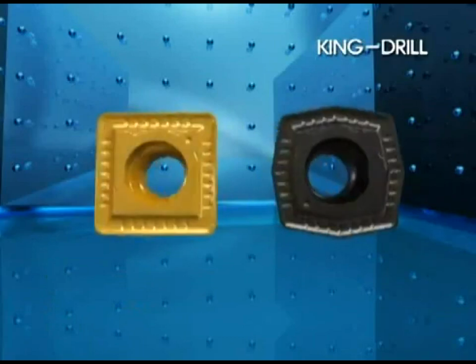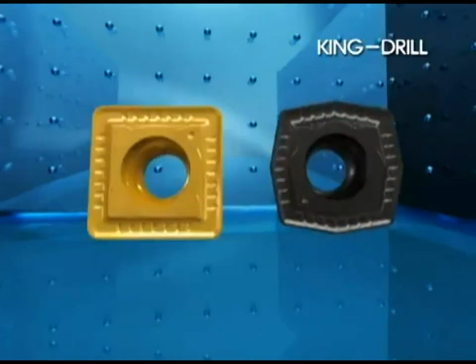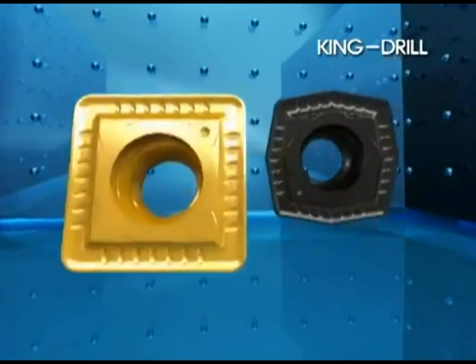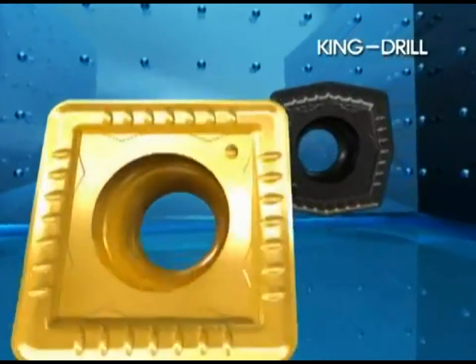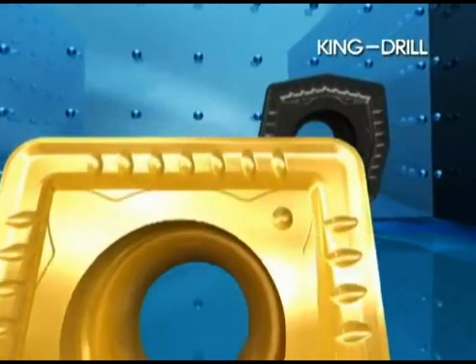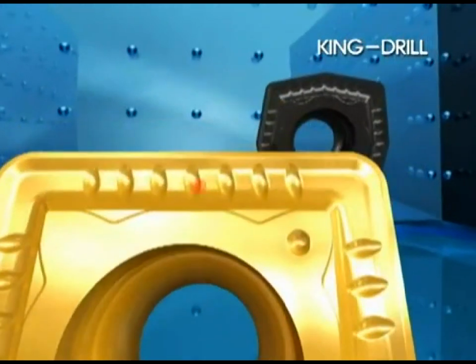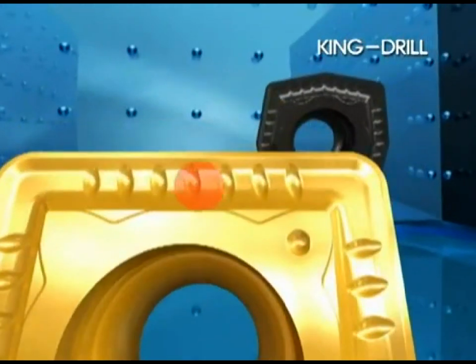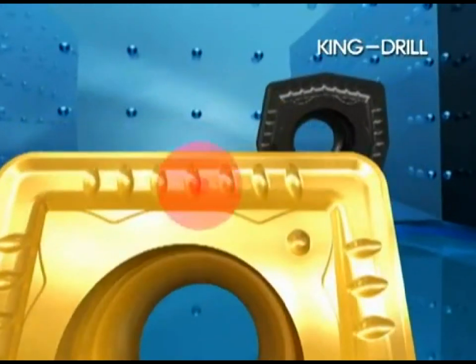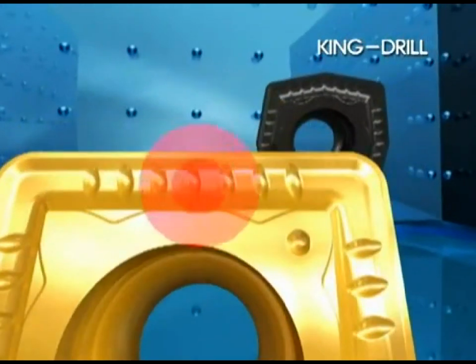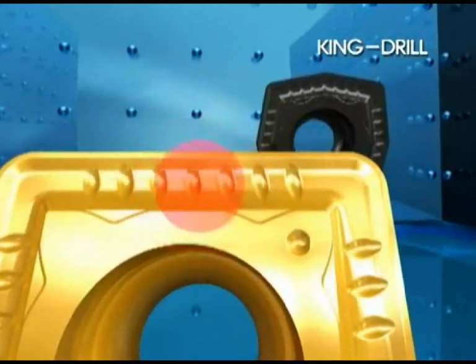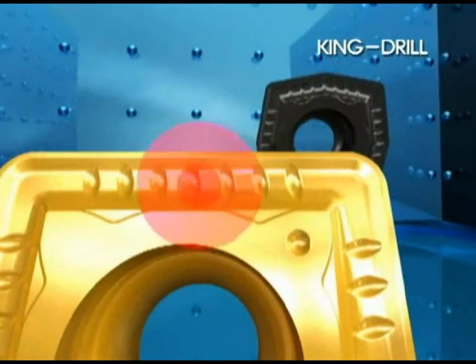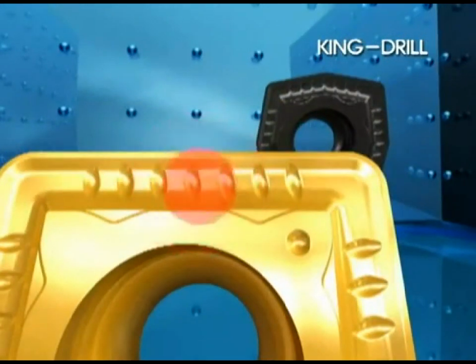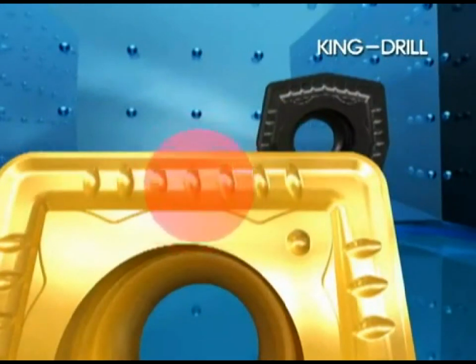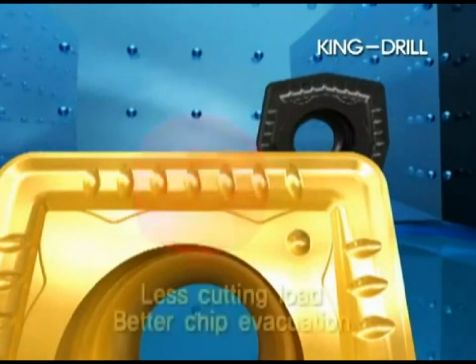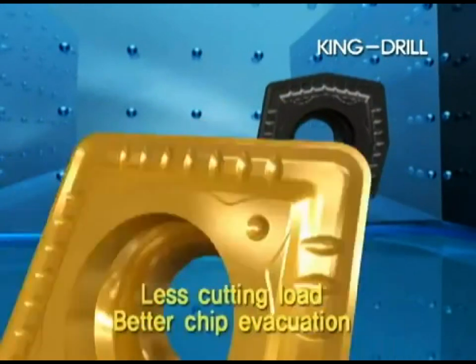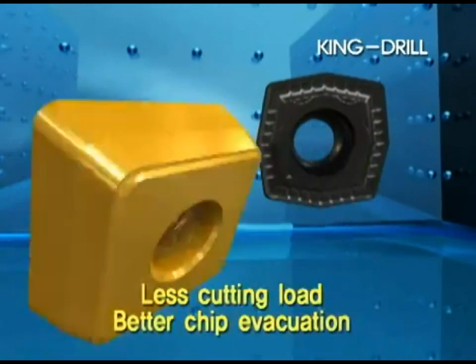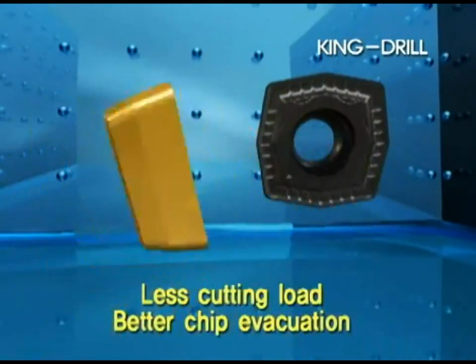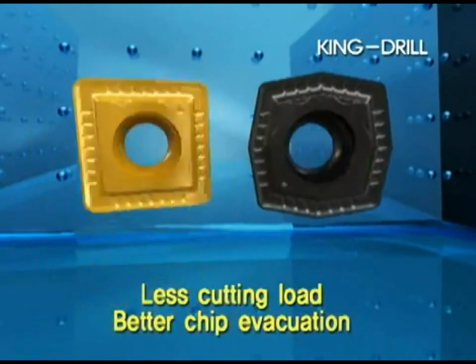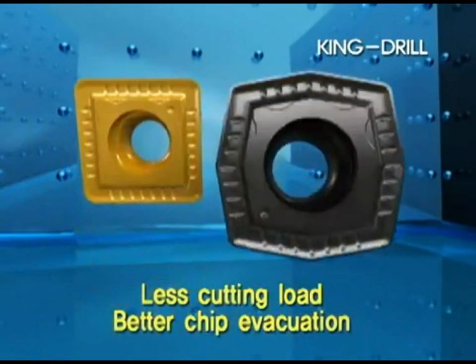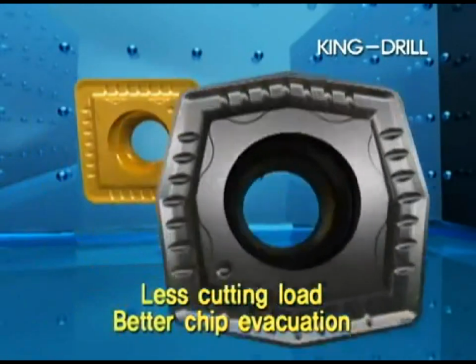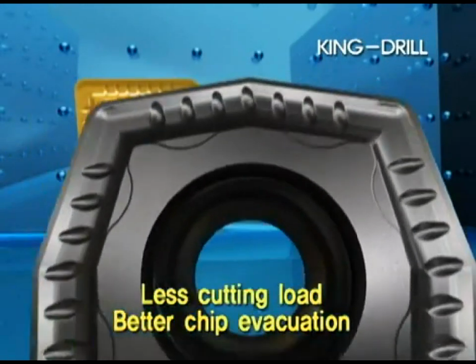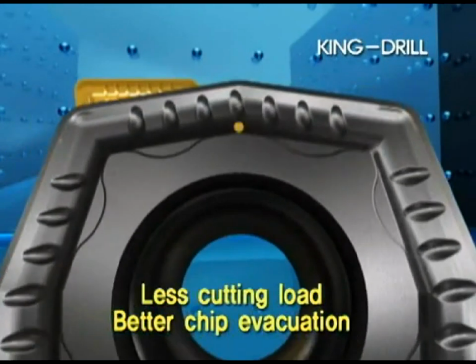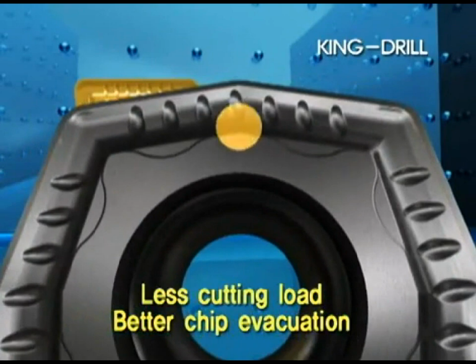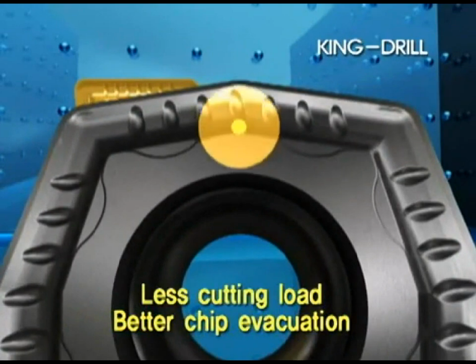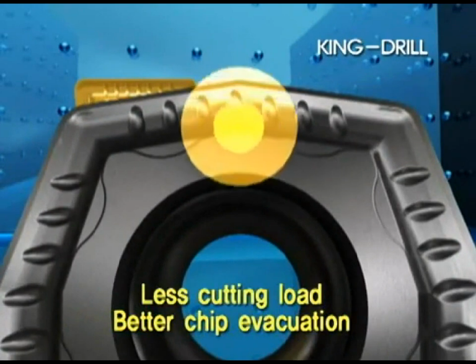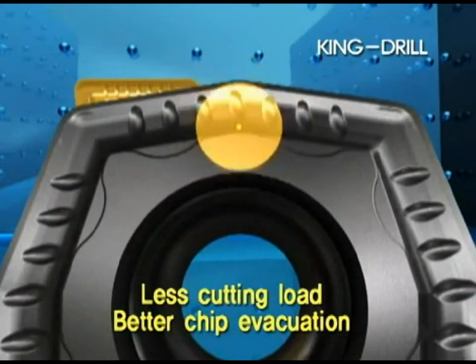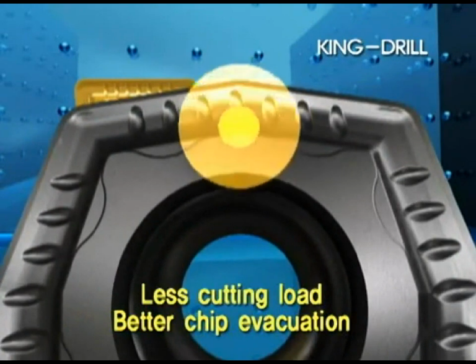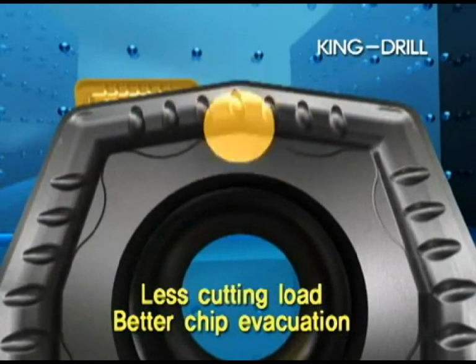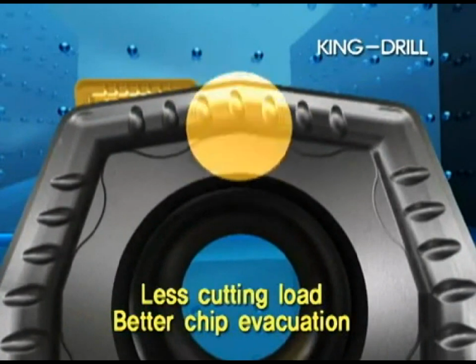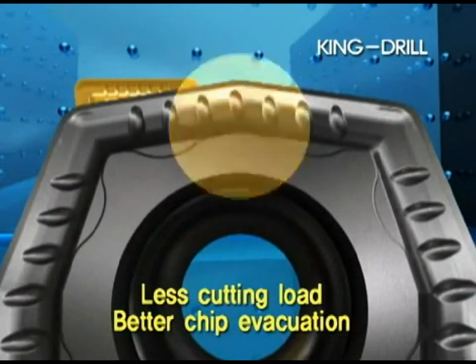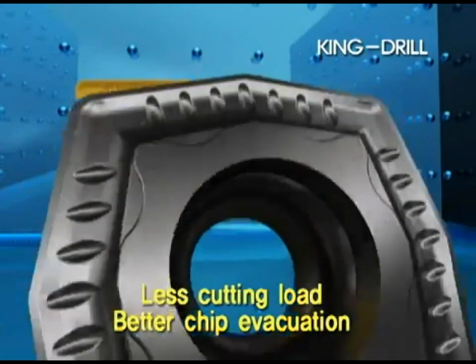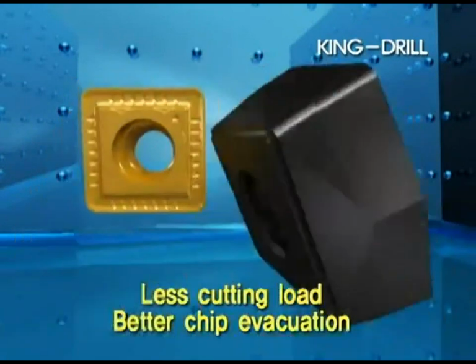The chip breaker of the King Drill reduces the cutting load, resulting in better chip evacuation and longer tool life.